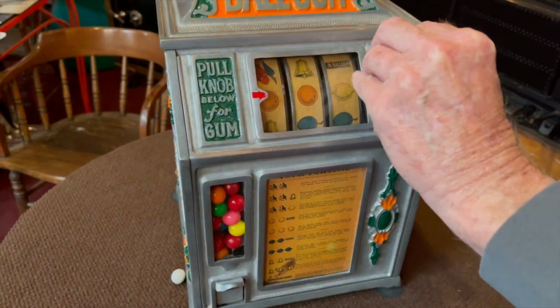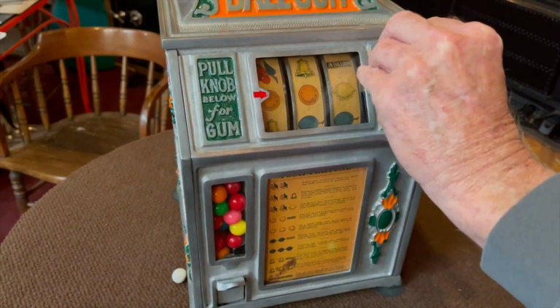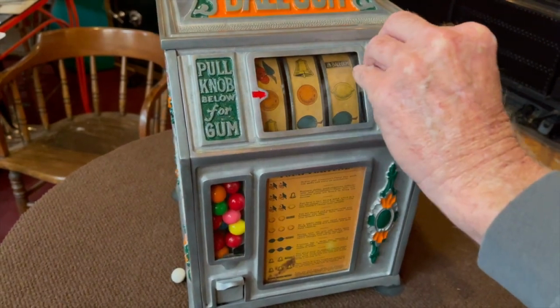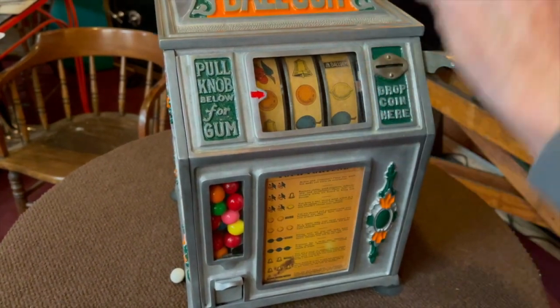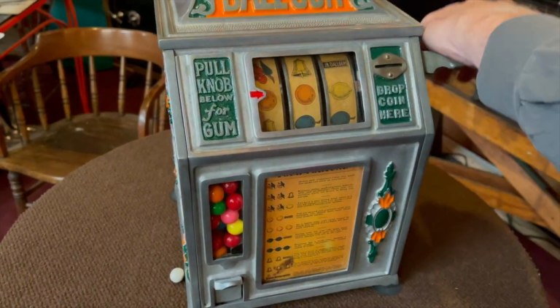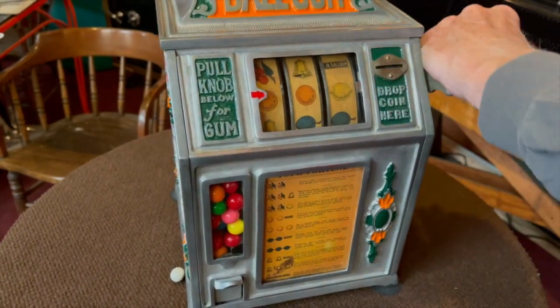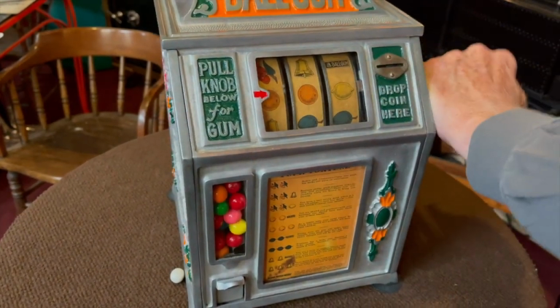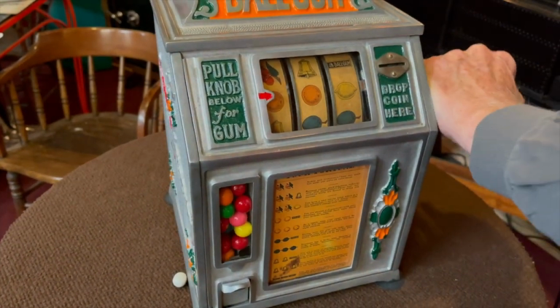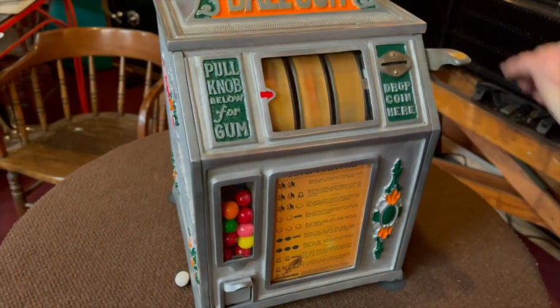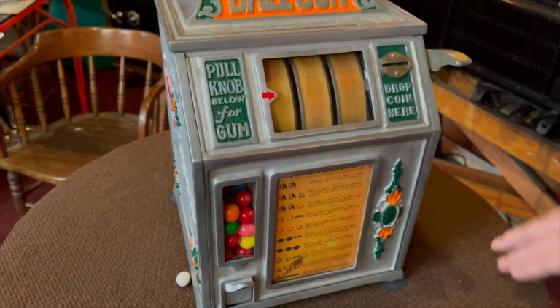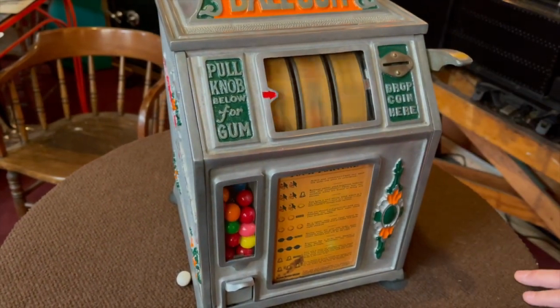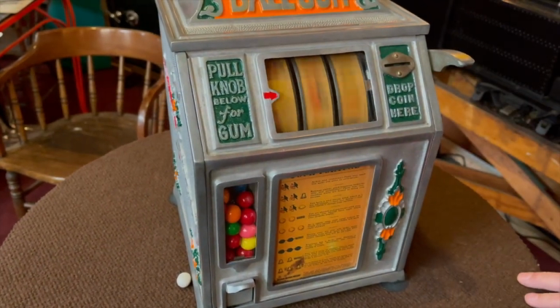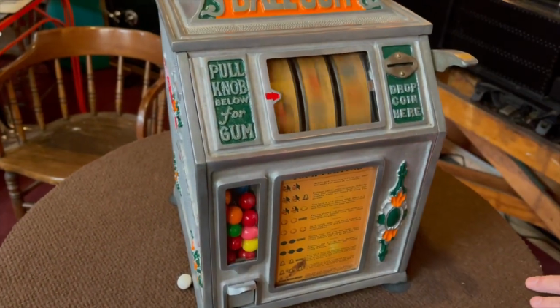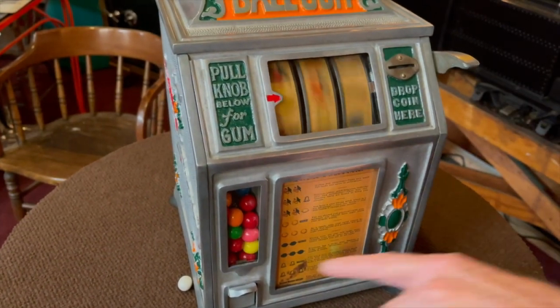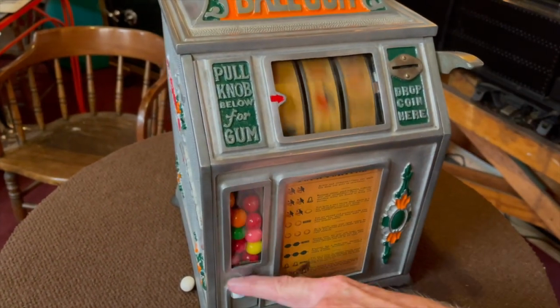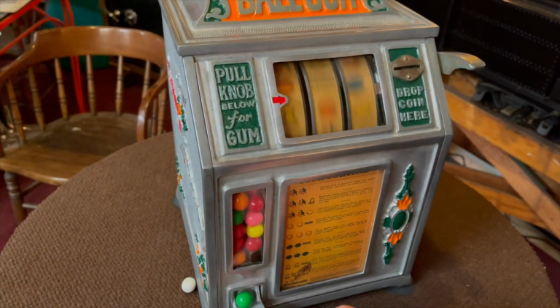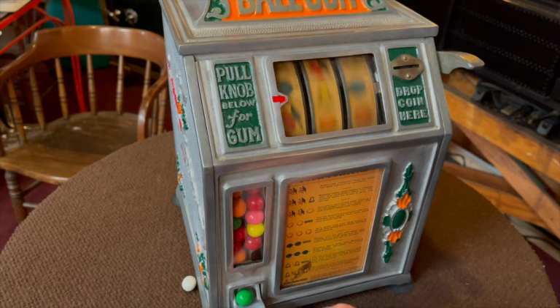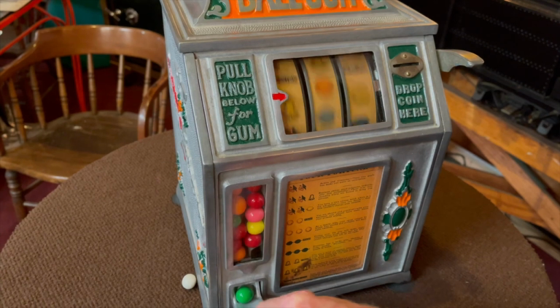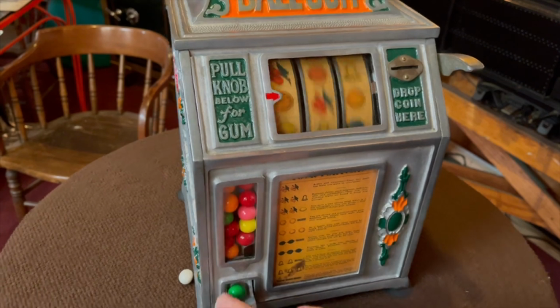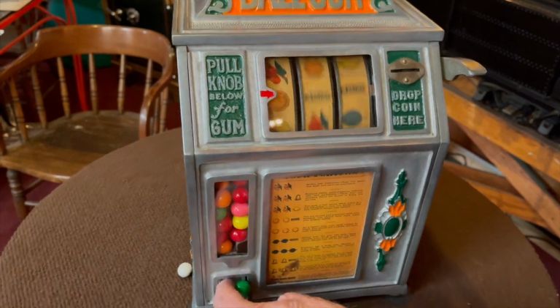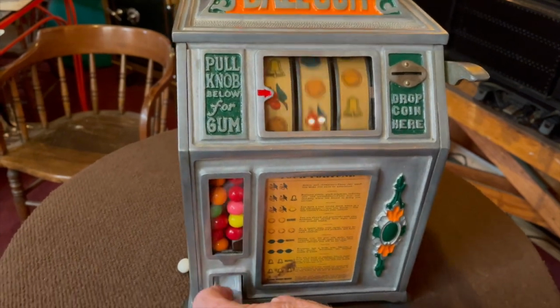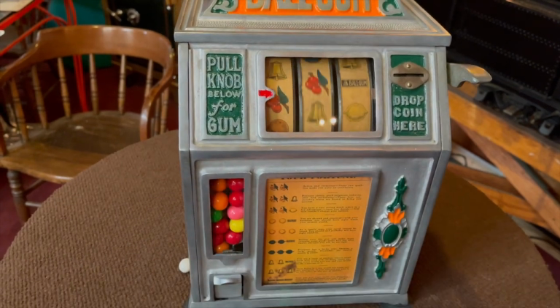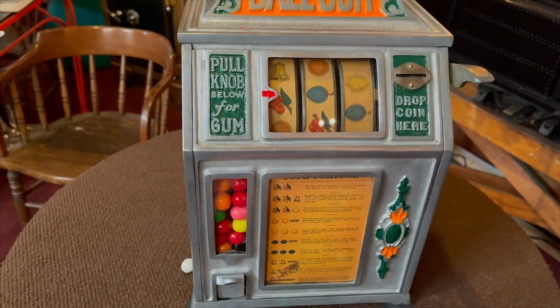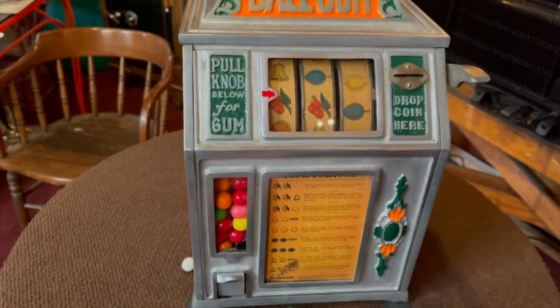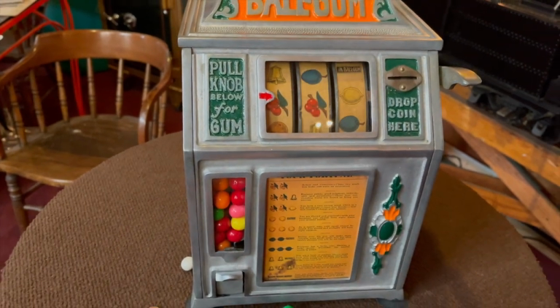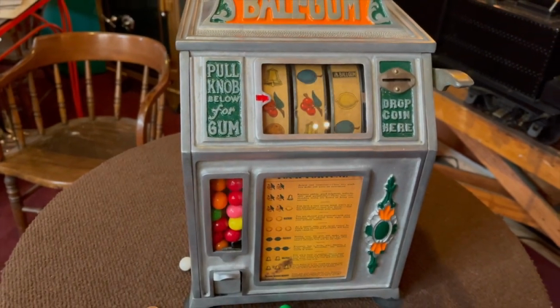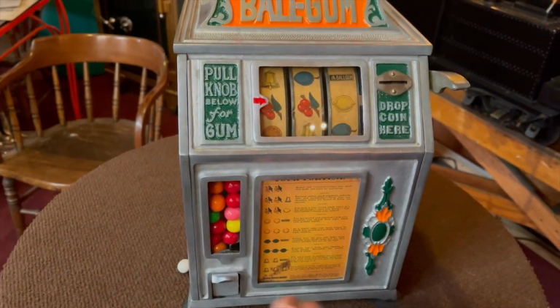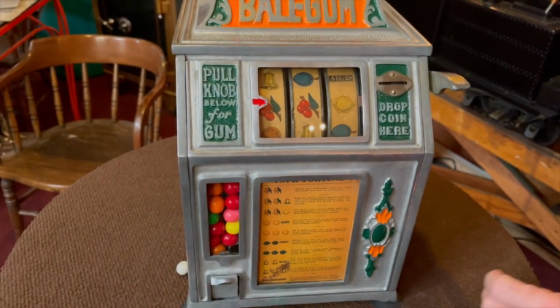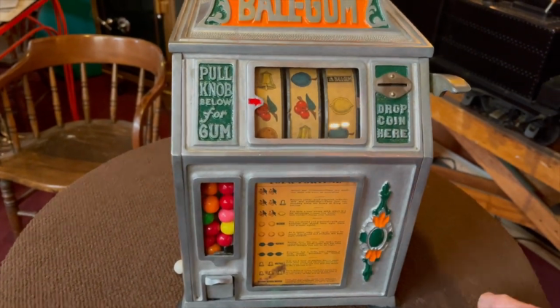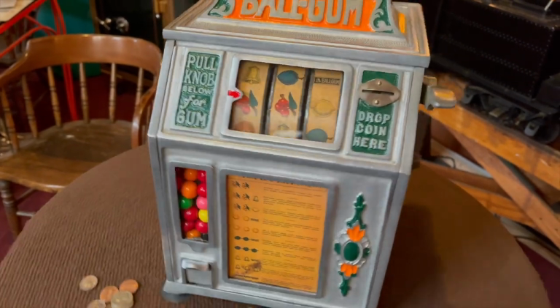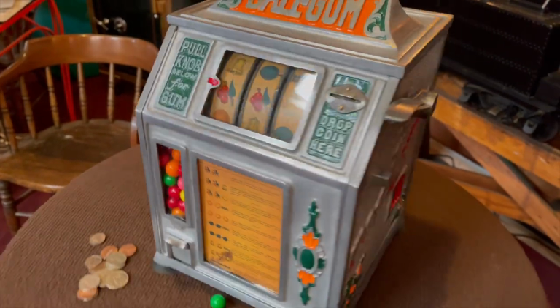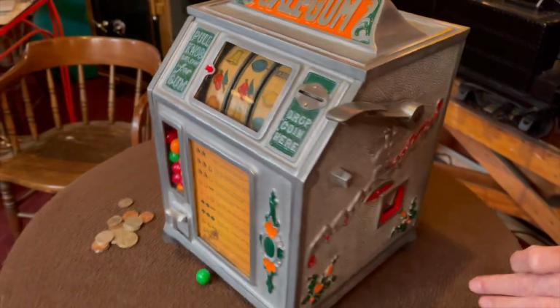Let's now go with a dime — let's try it on a dime. Works like a champ, gumball like a champ. Let's go for a quarter now.